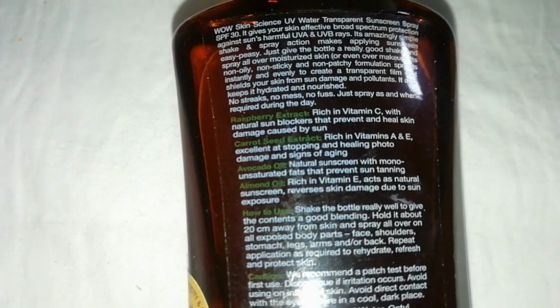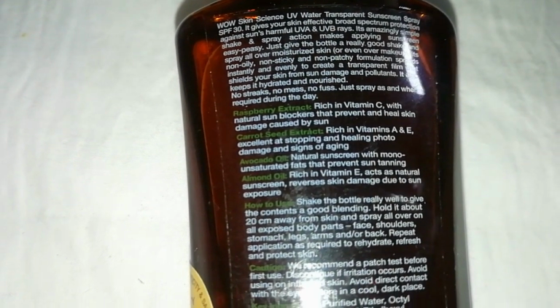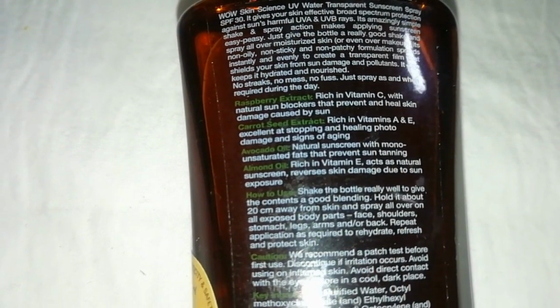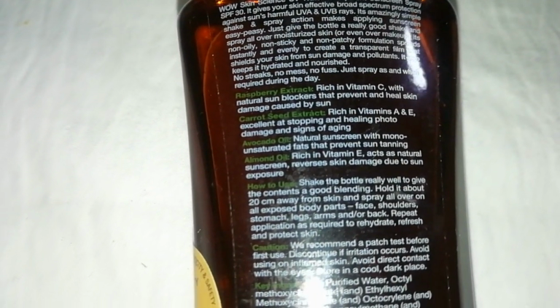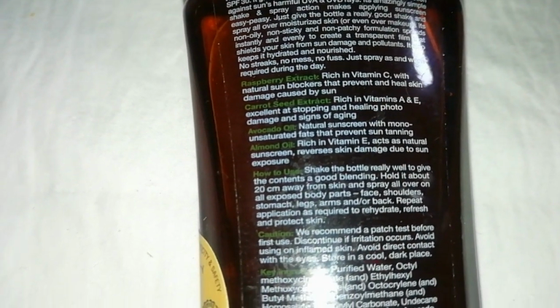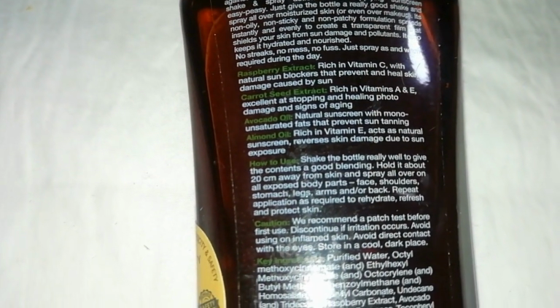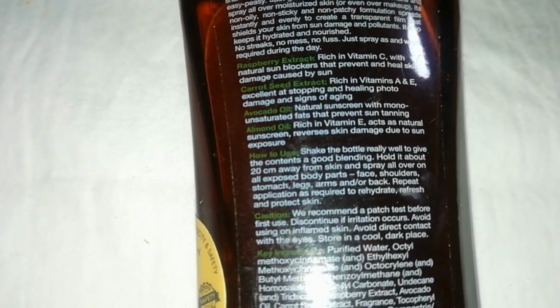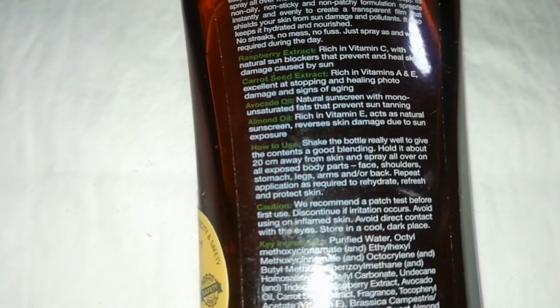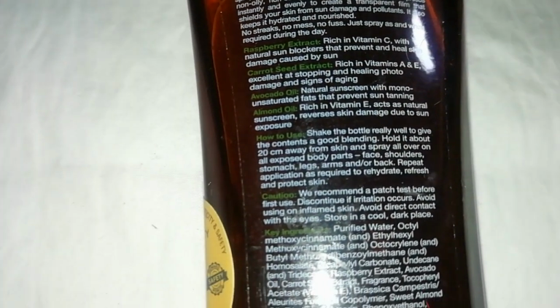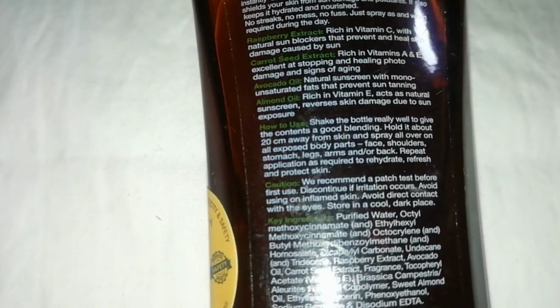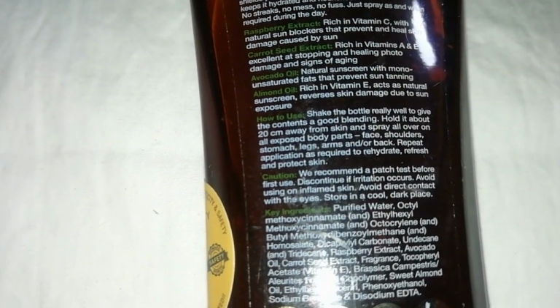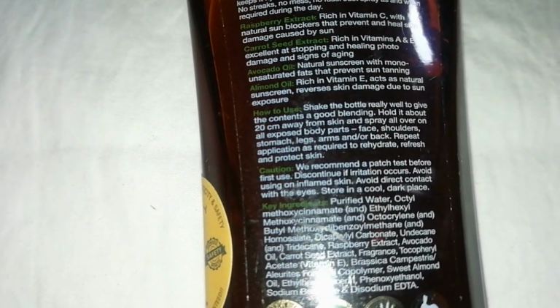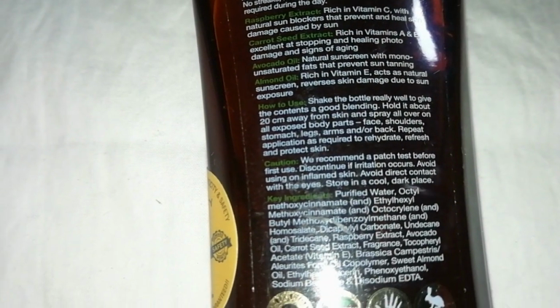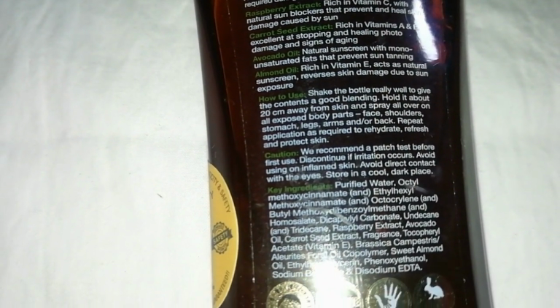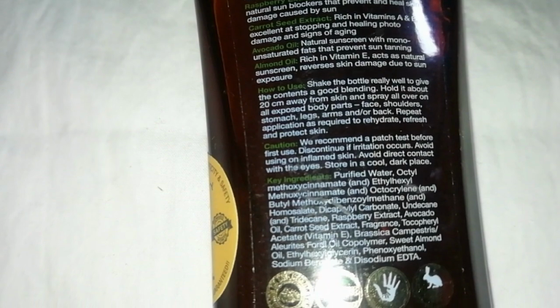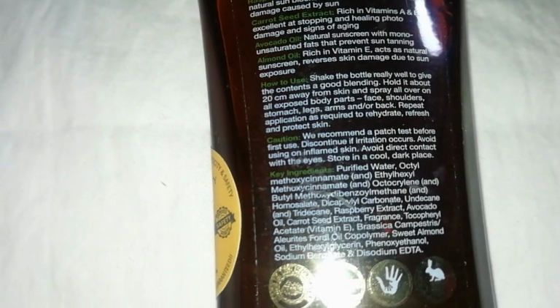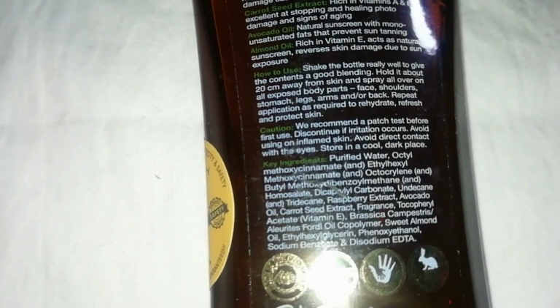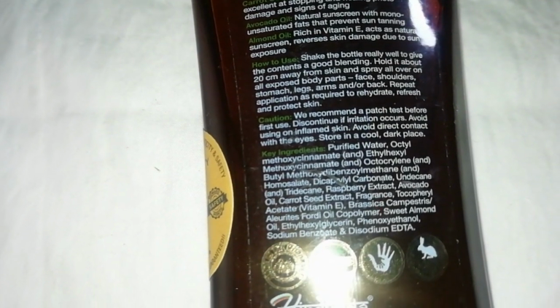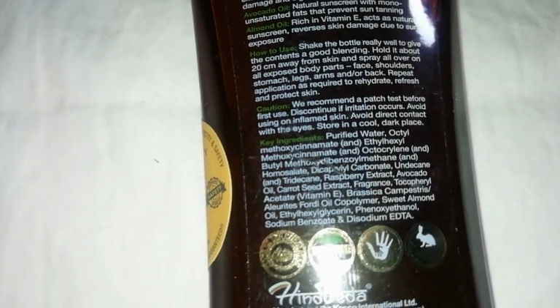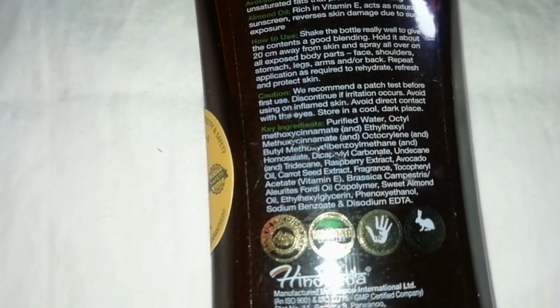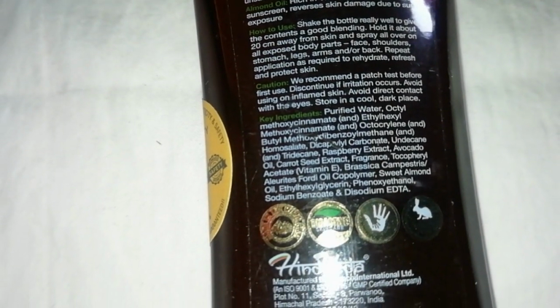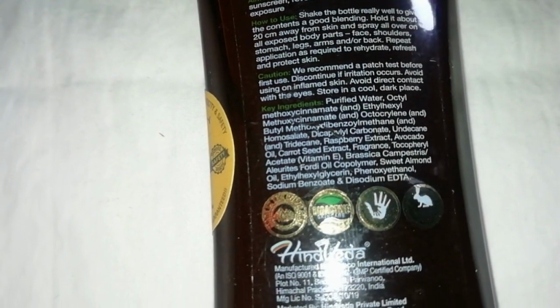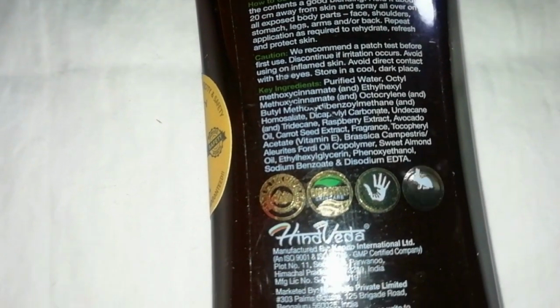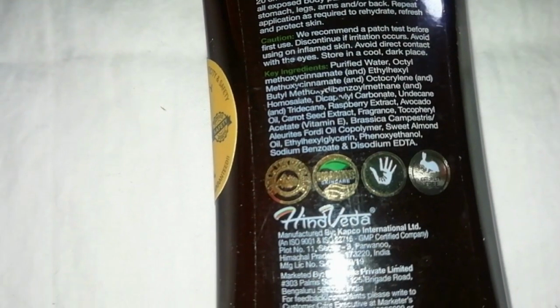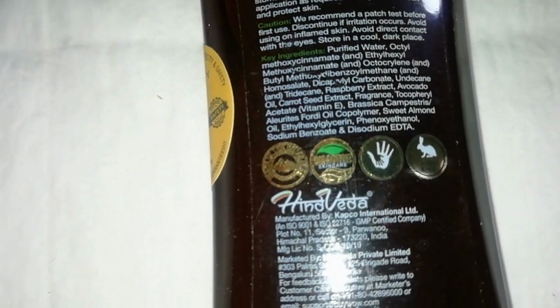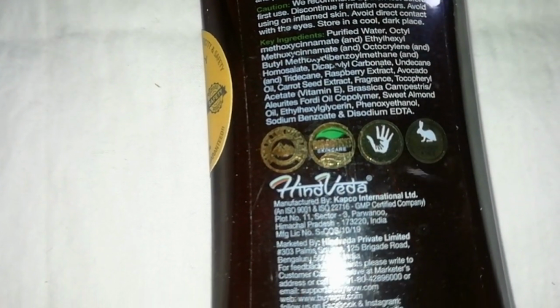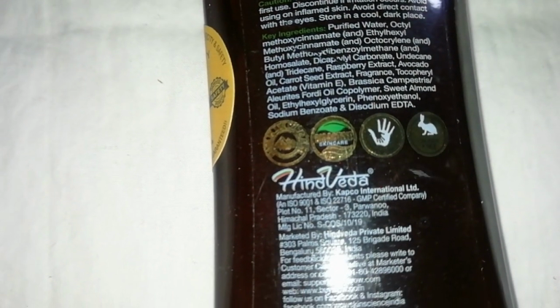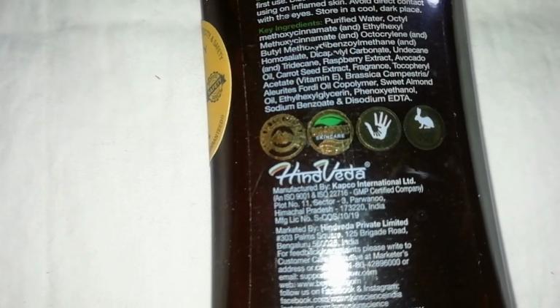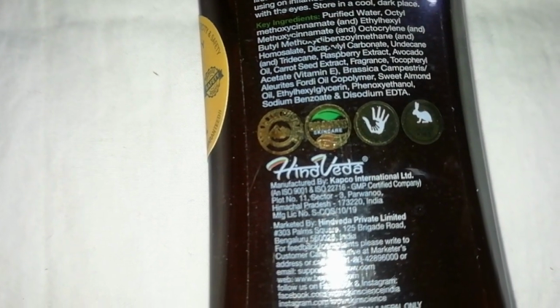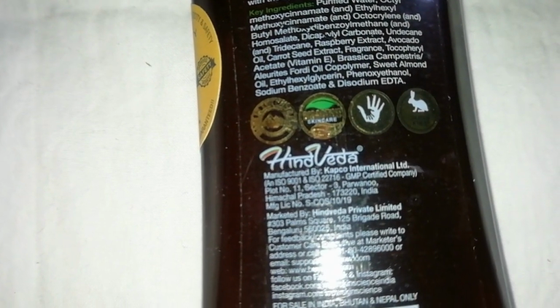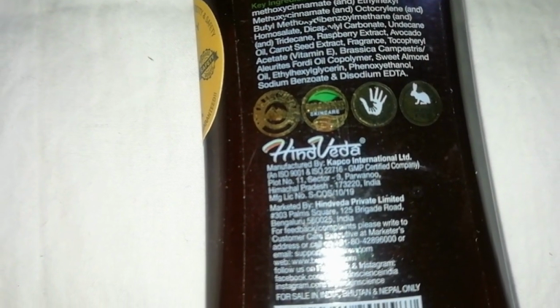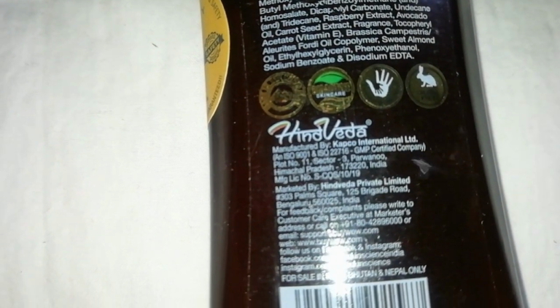You will get a shelf life of 2 years. So I can reapply it in the washroom anytime I want.